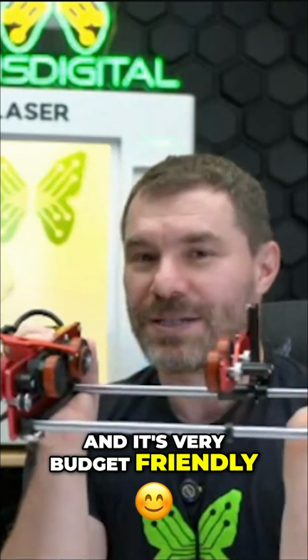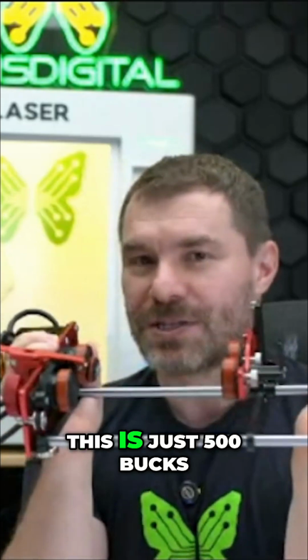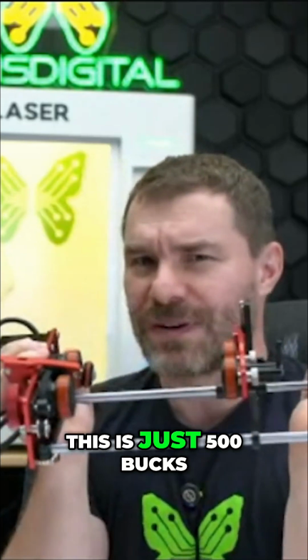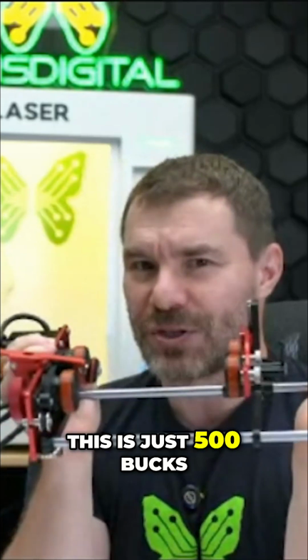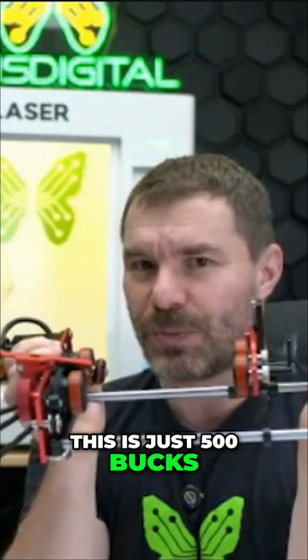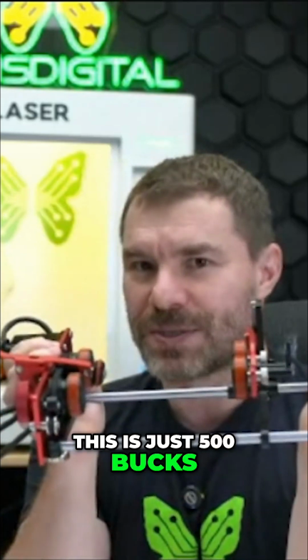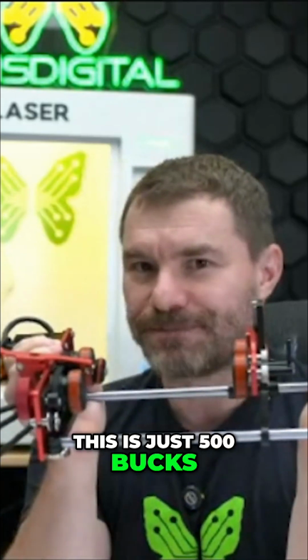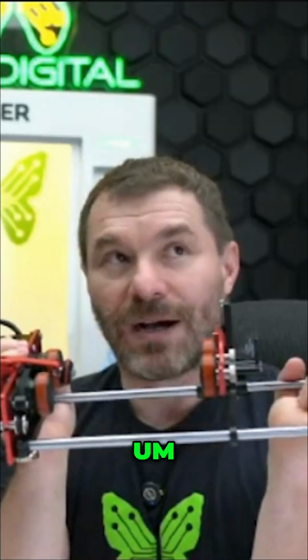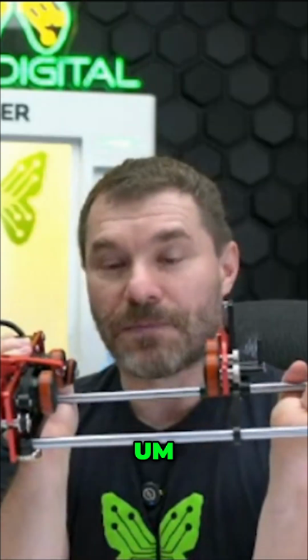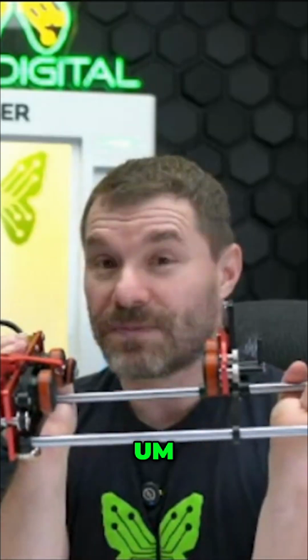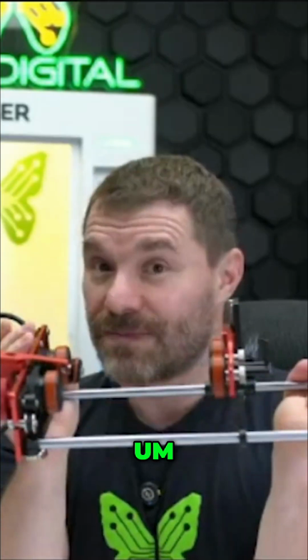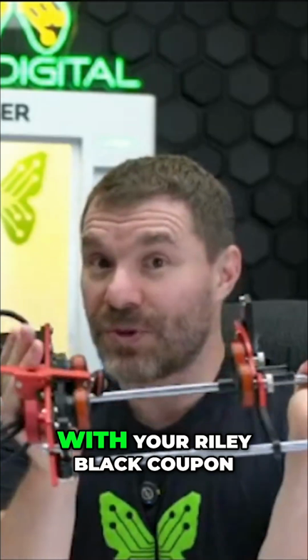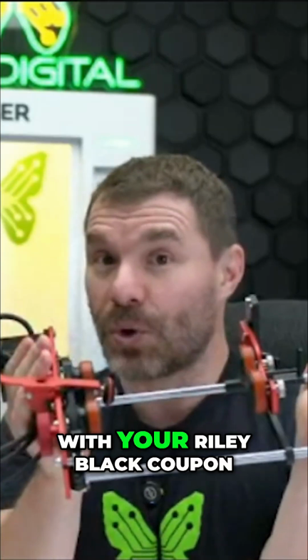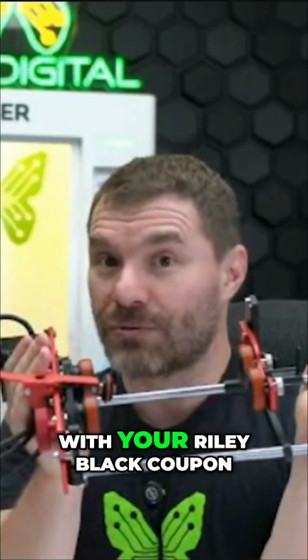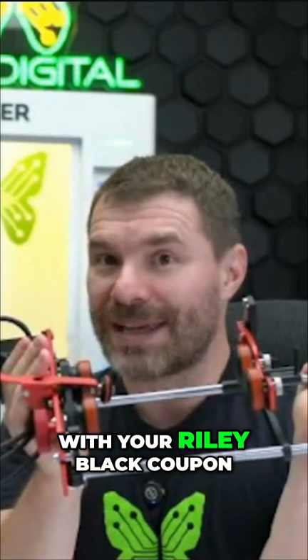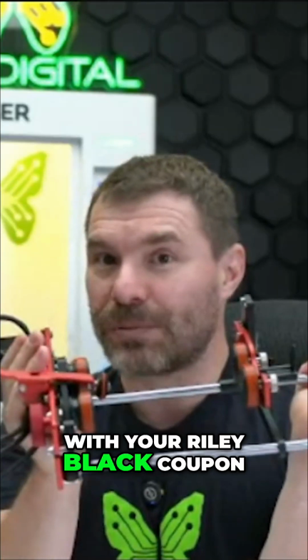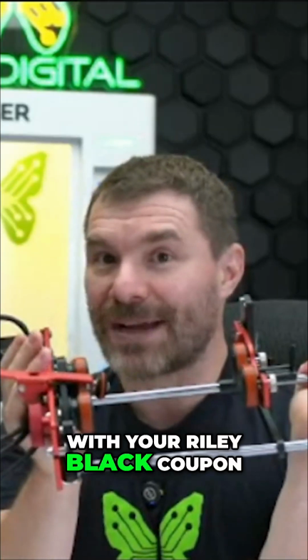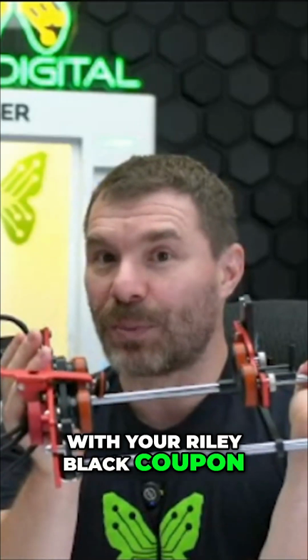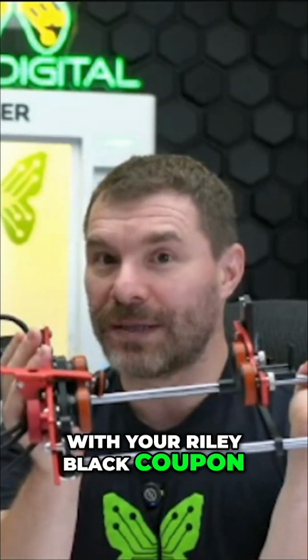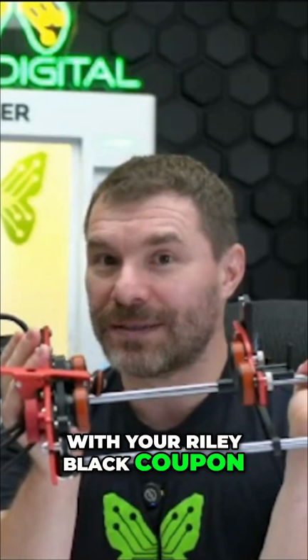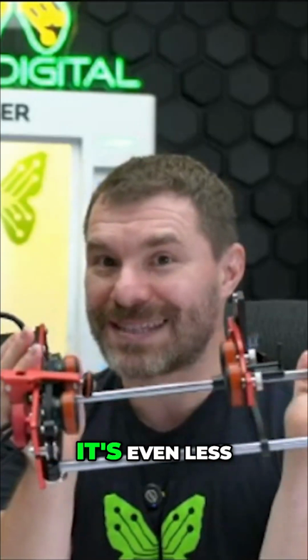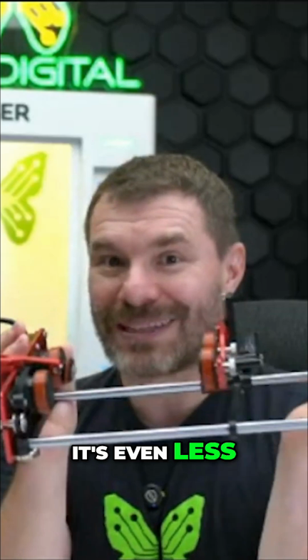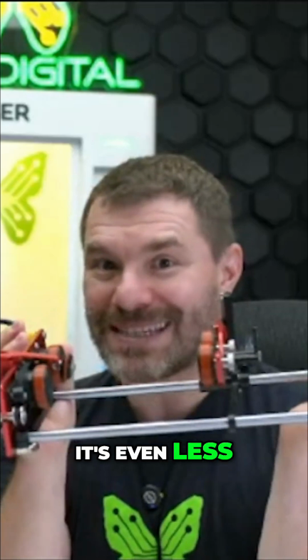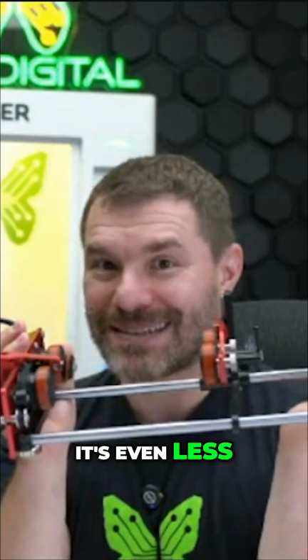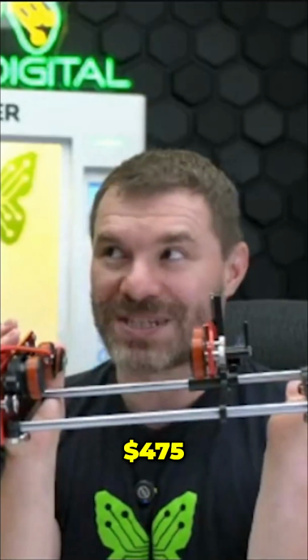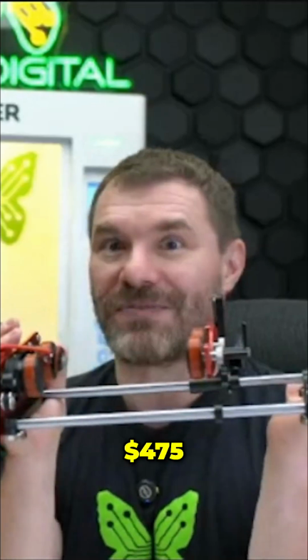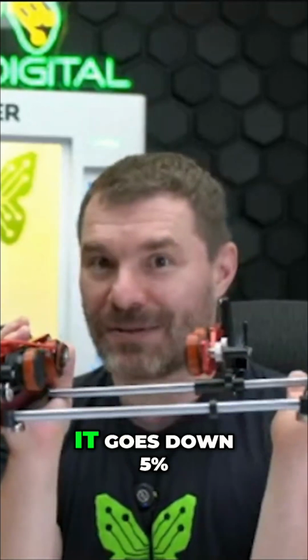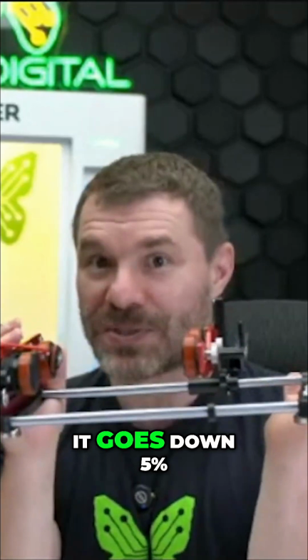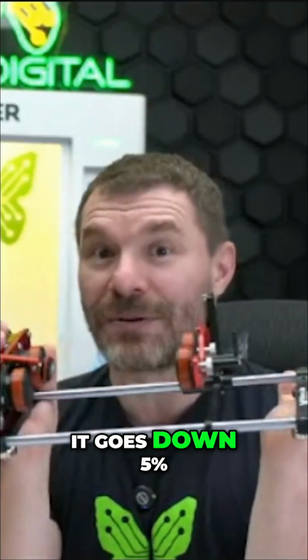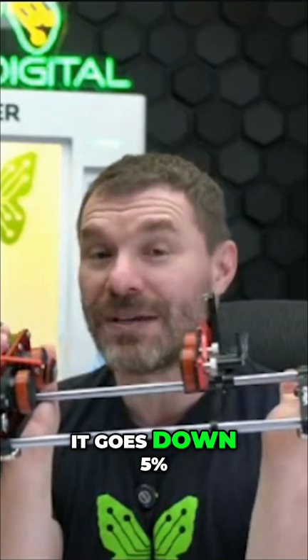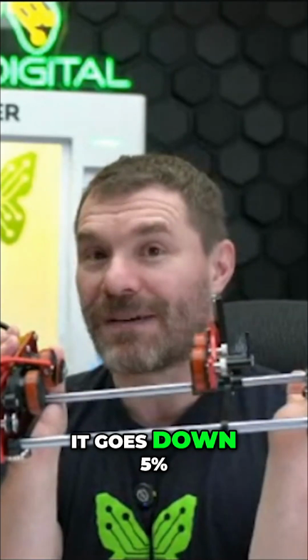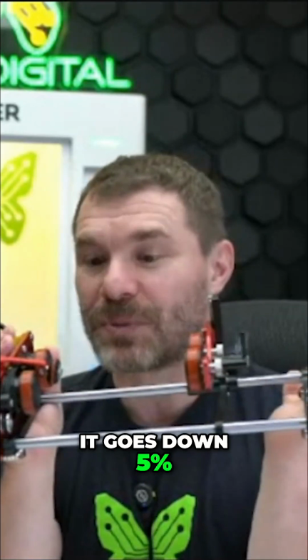This is just $500. With your Riley Black coupon, it's even less — every five, it goes down 5%.